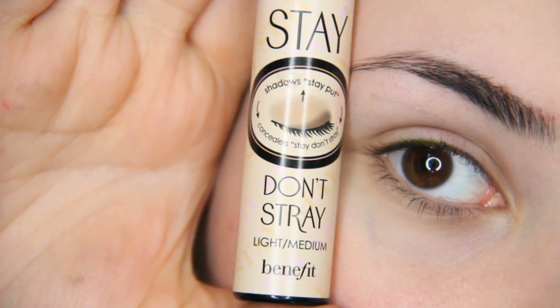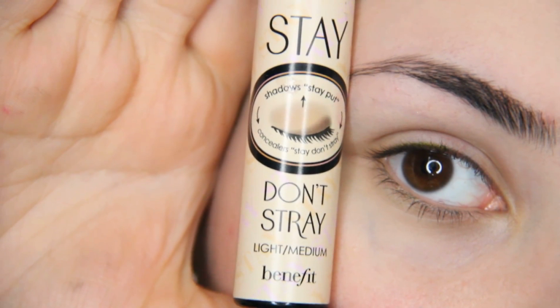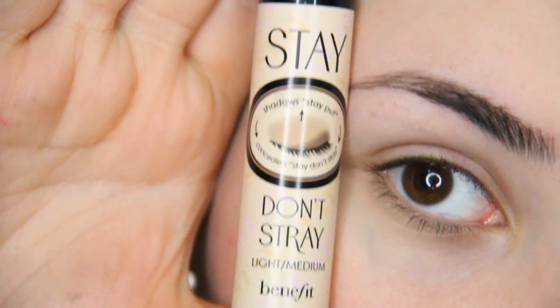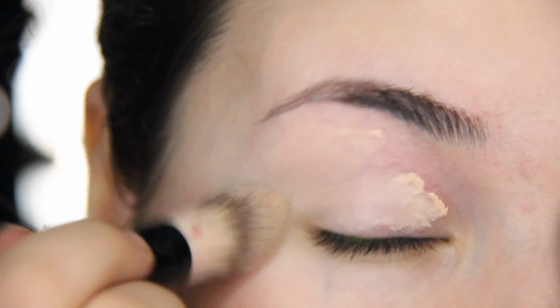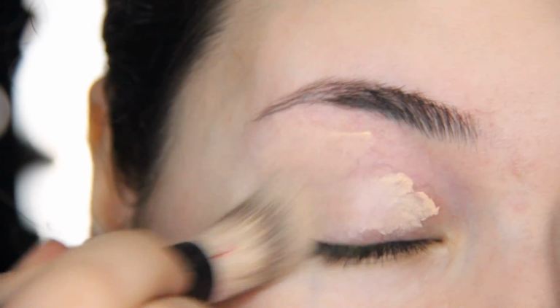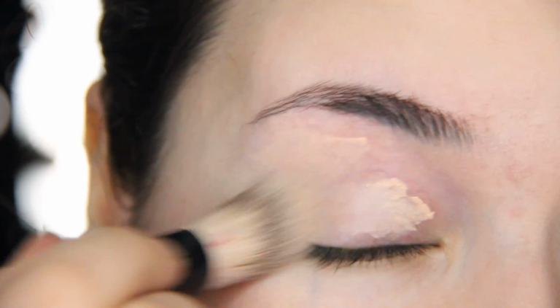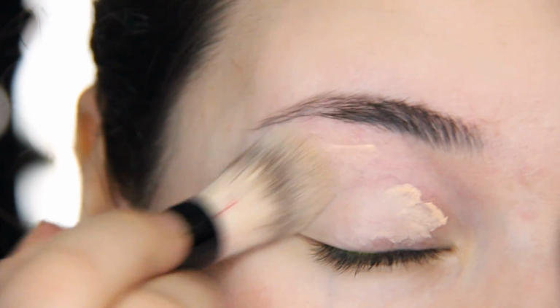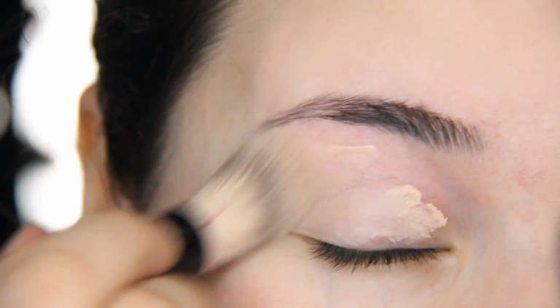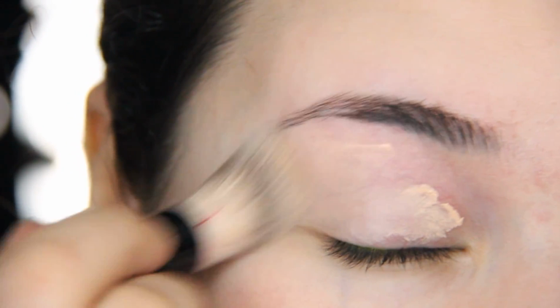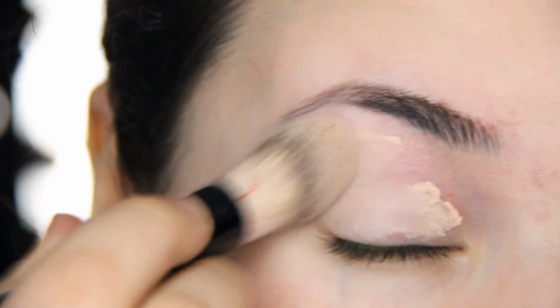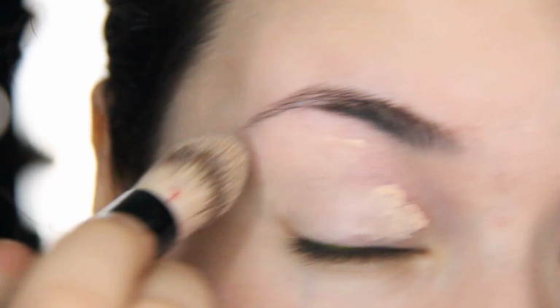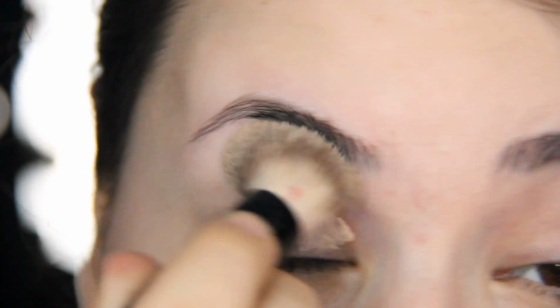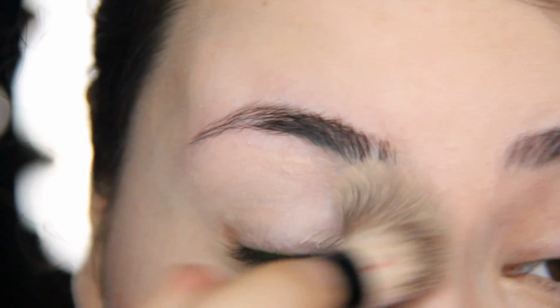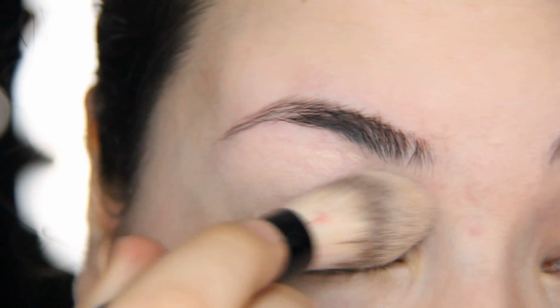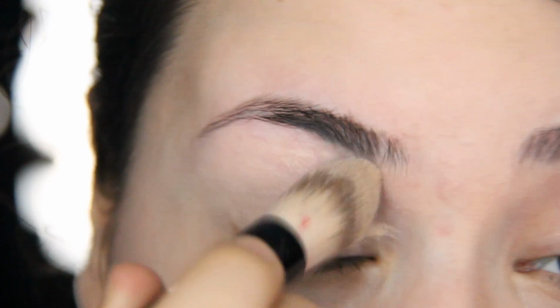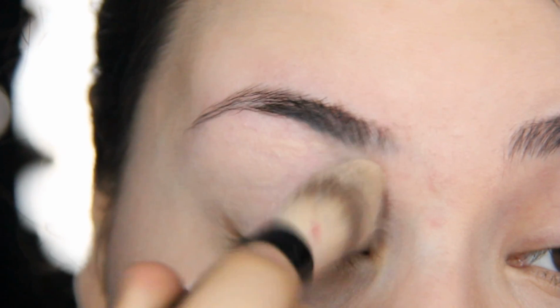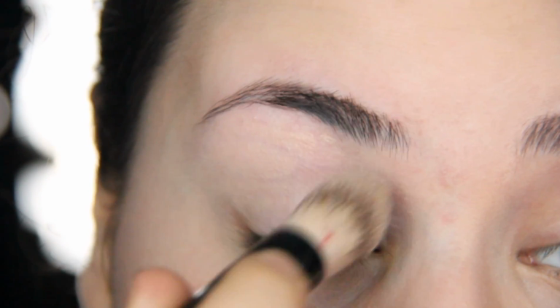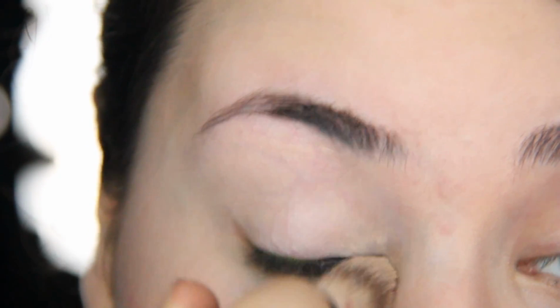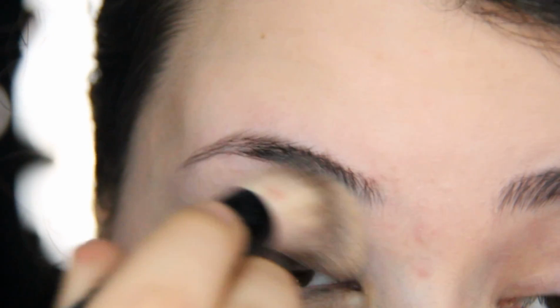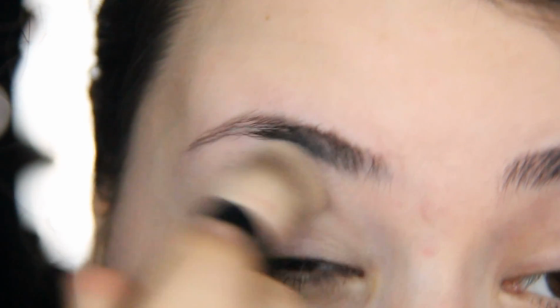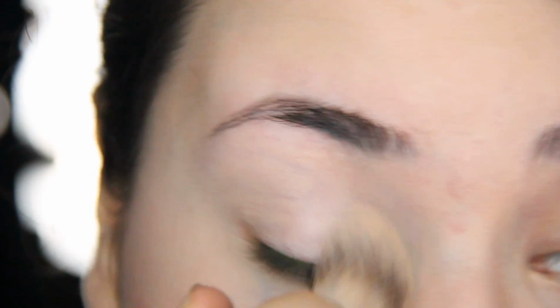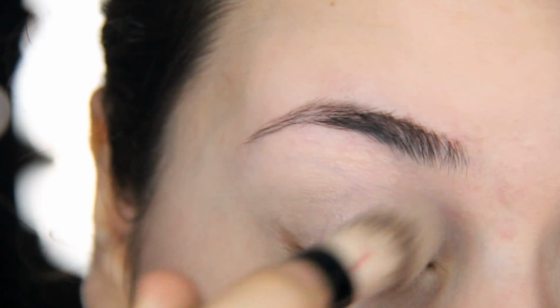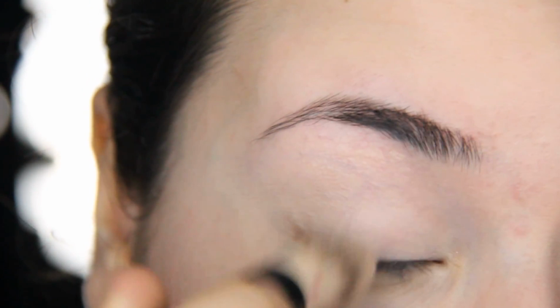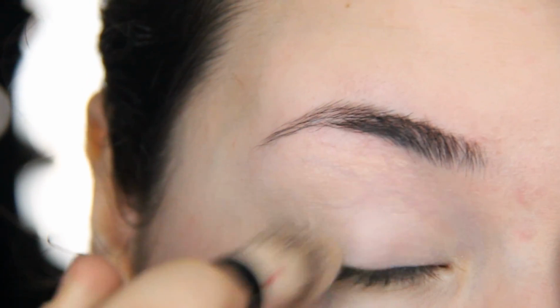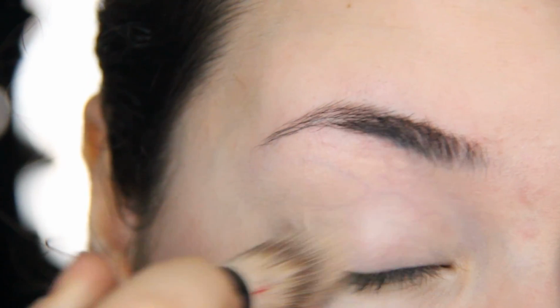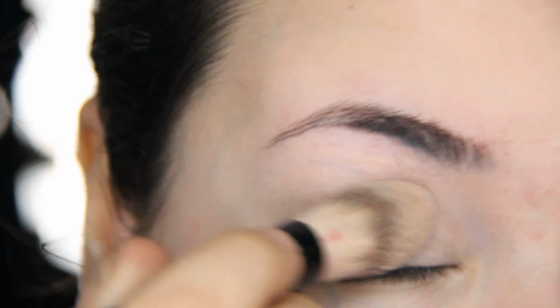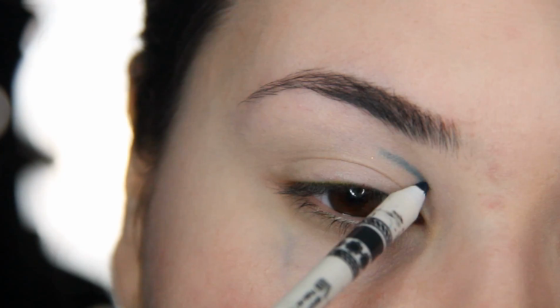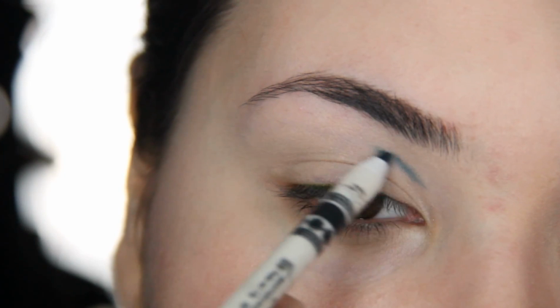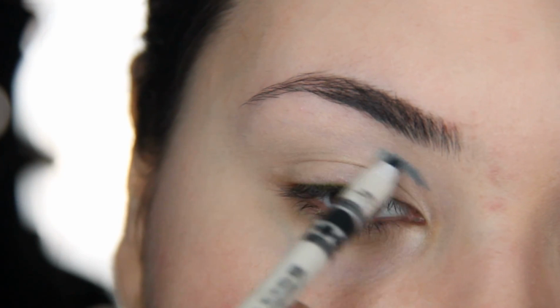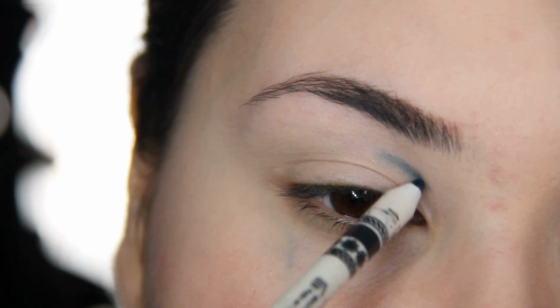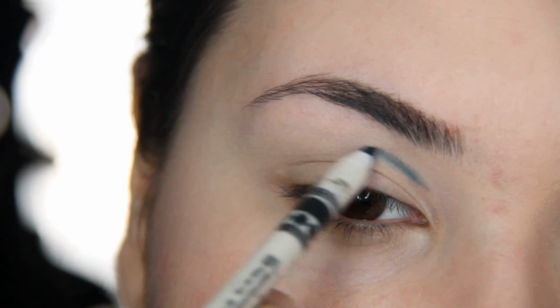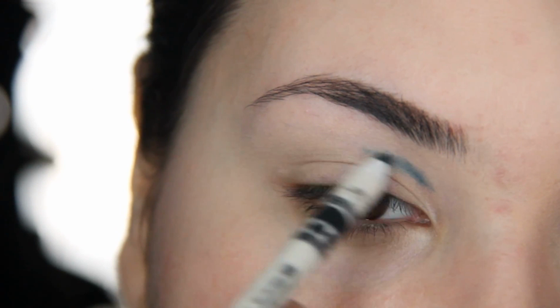Taking a blue pencil, add it to your crease. I'm actually going to add it a little bit higher than my natural crease.